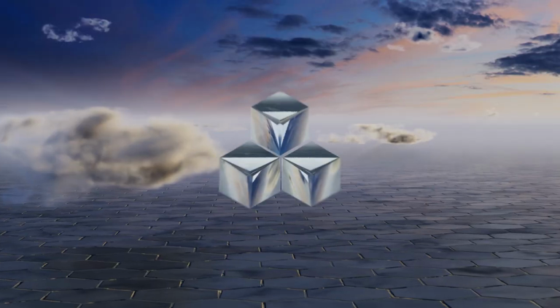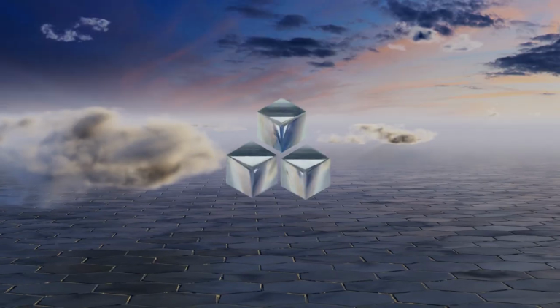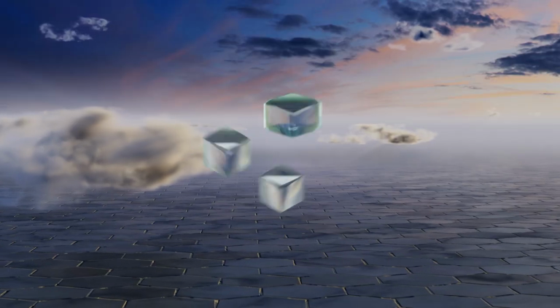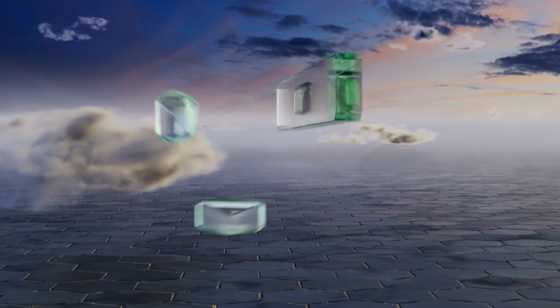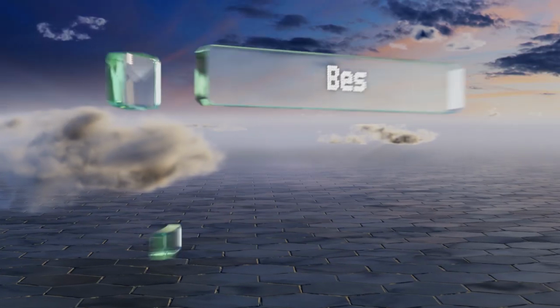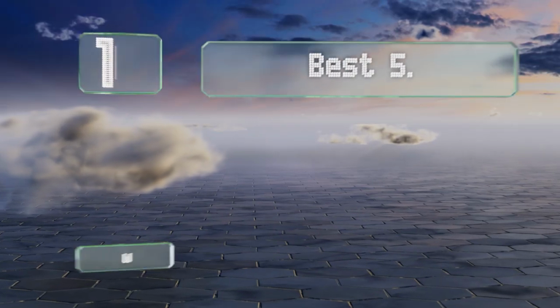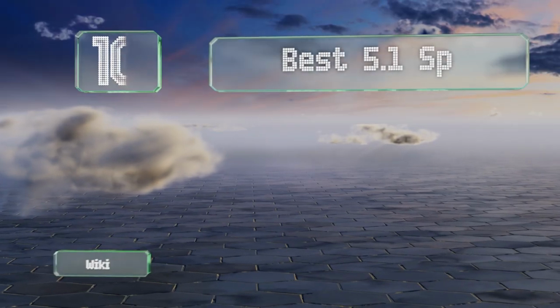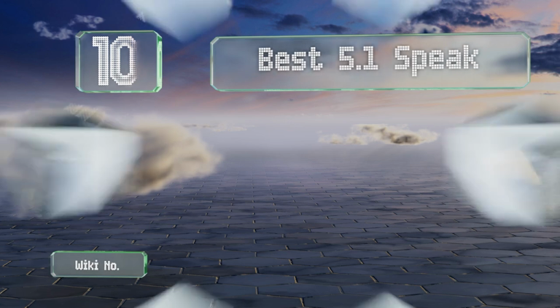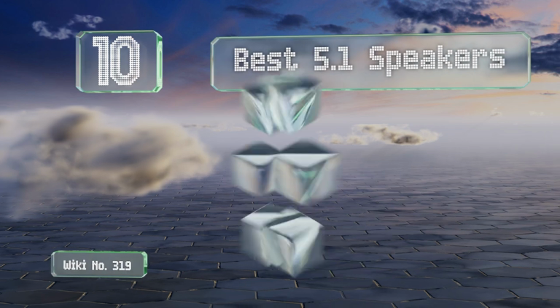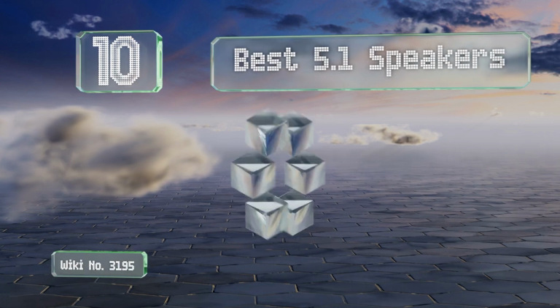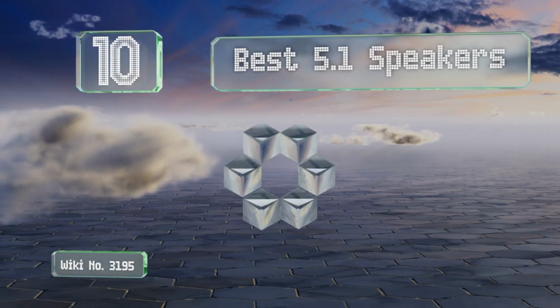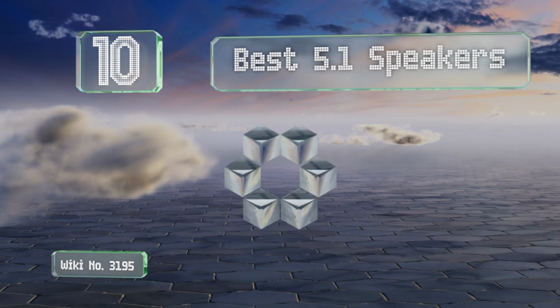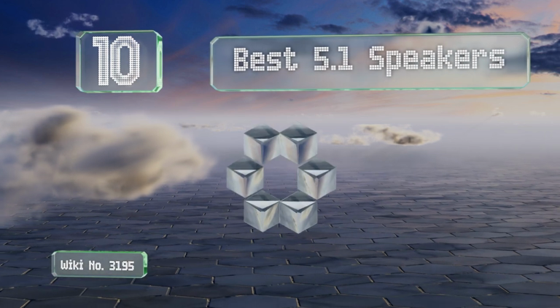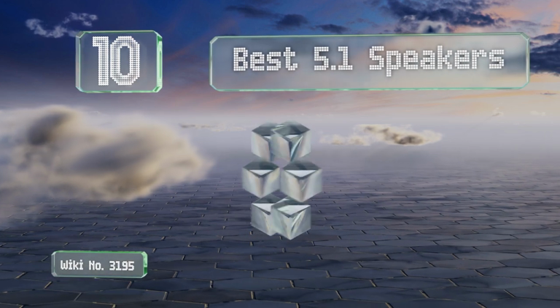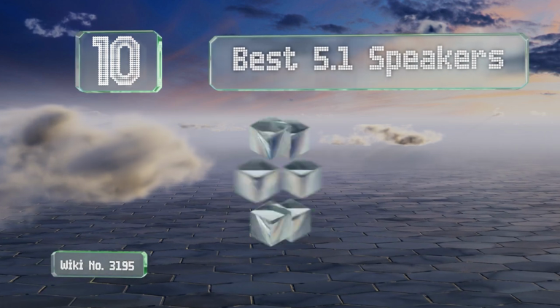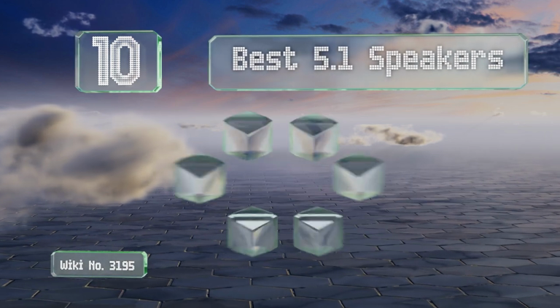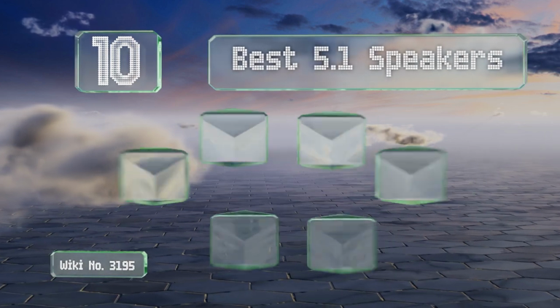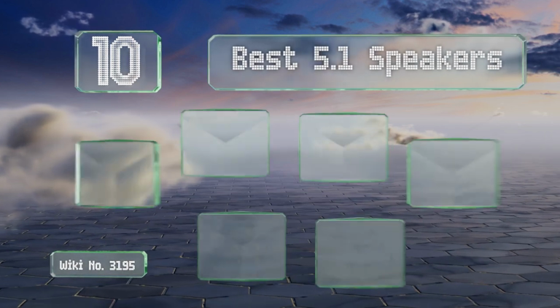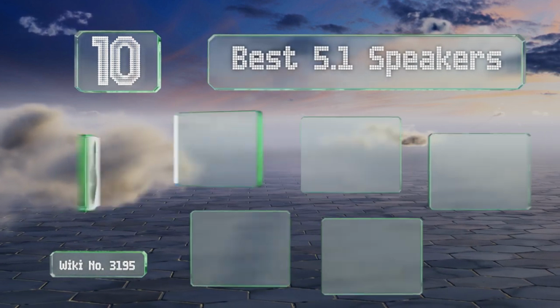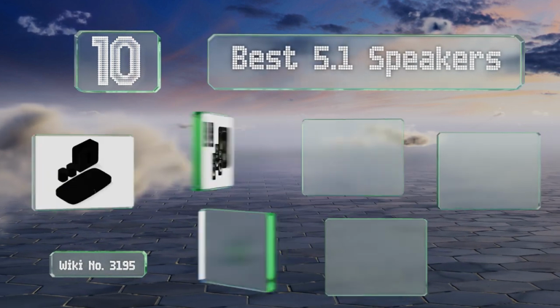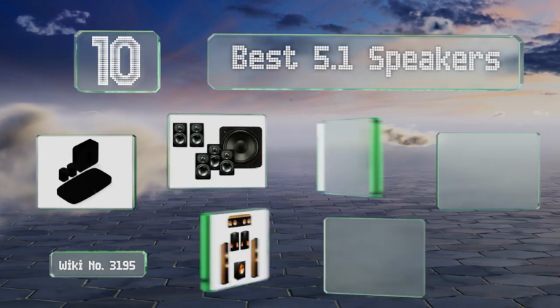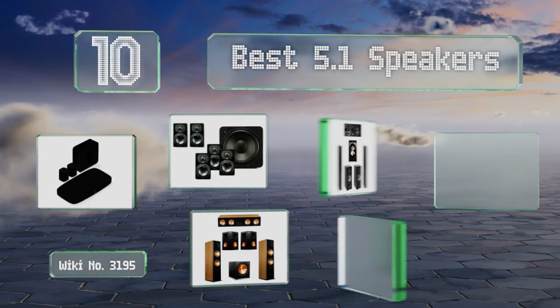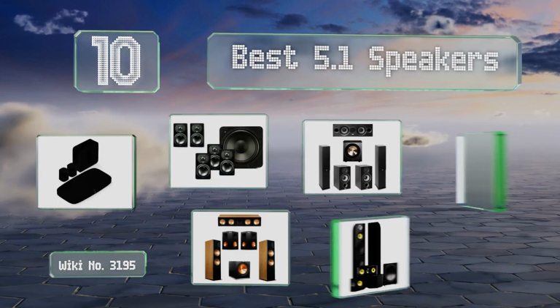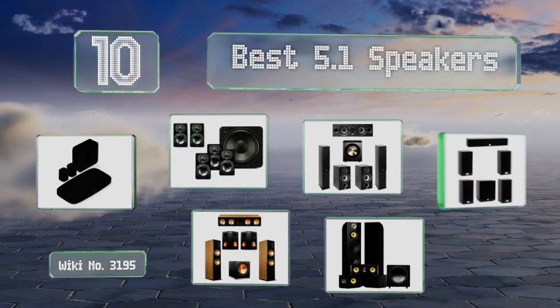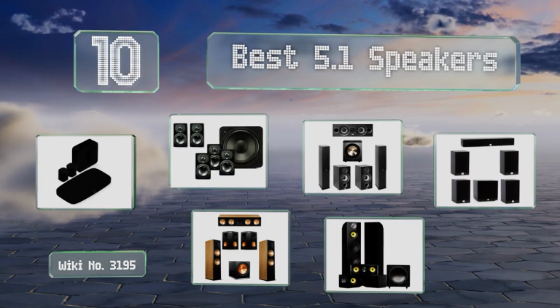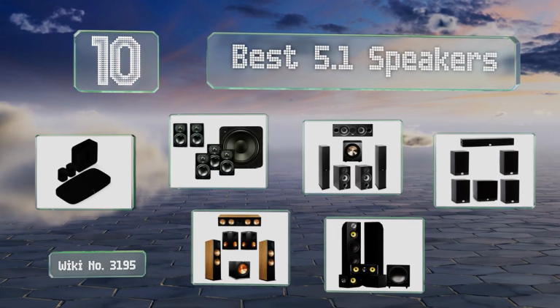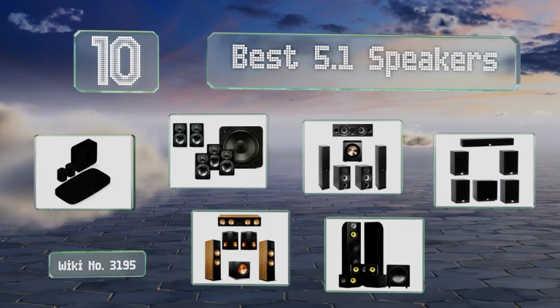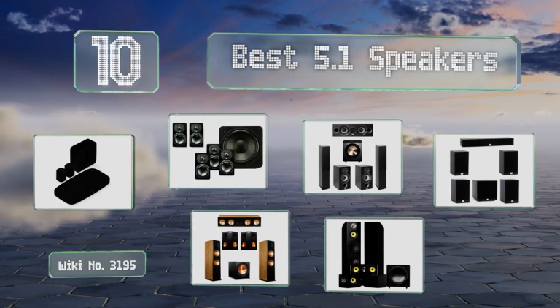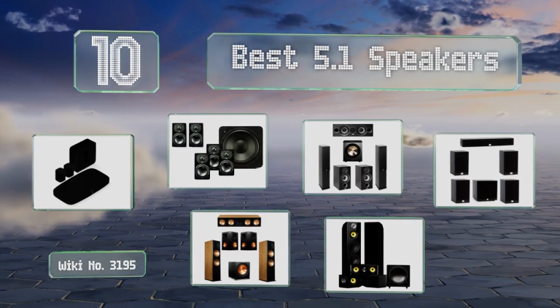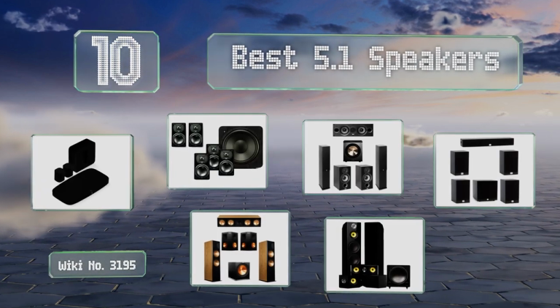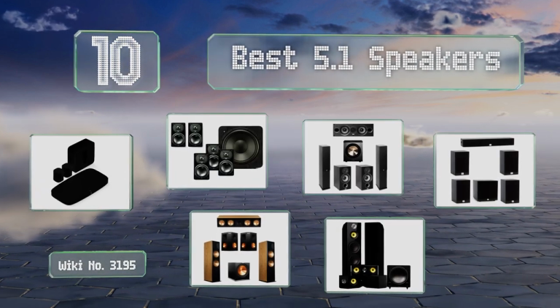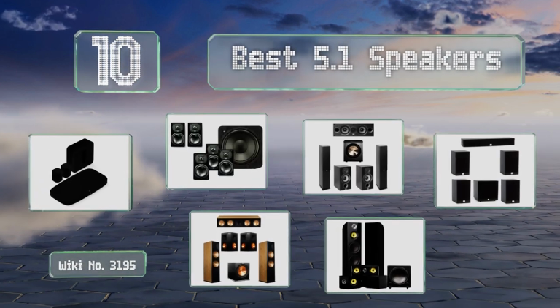EasyVid presents the 10 best 5.1 speakers. Let's get started with the list.